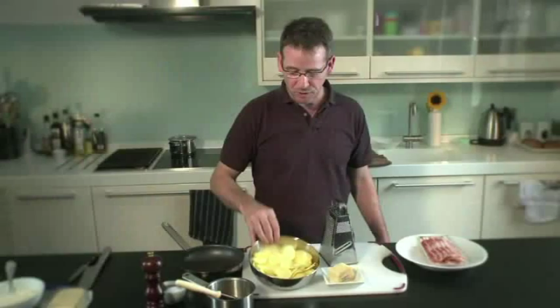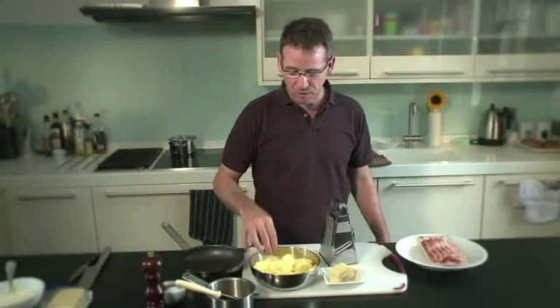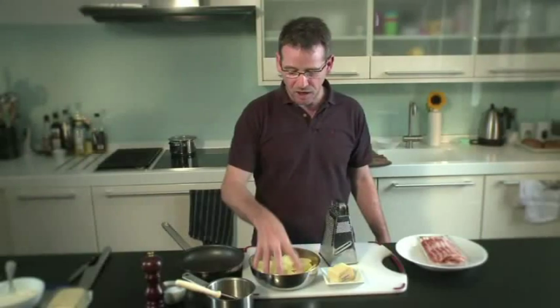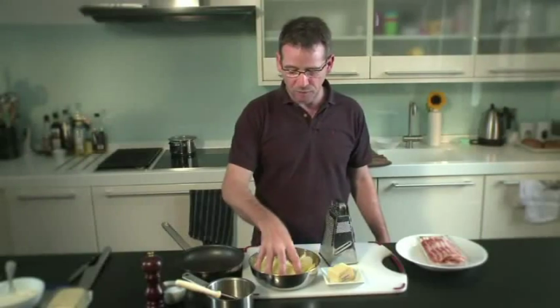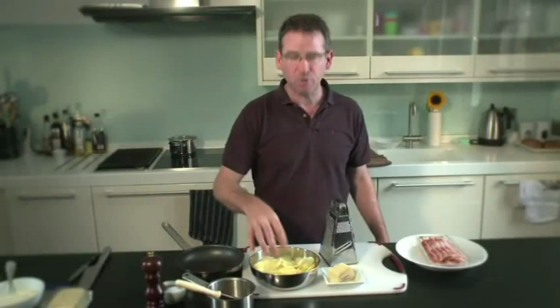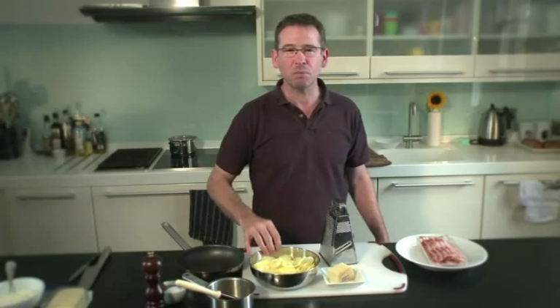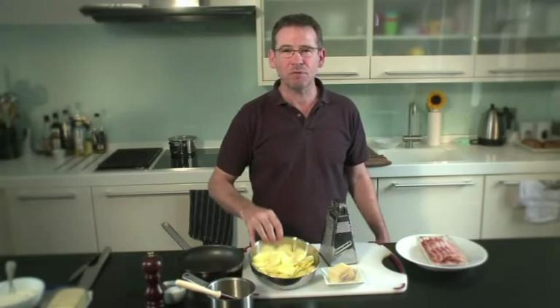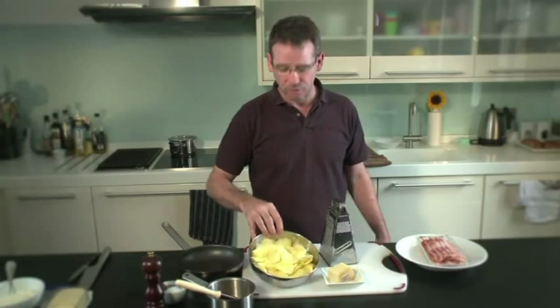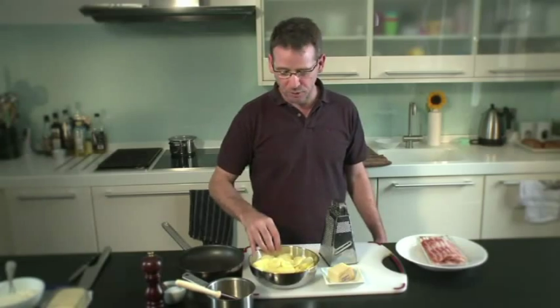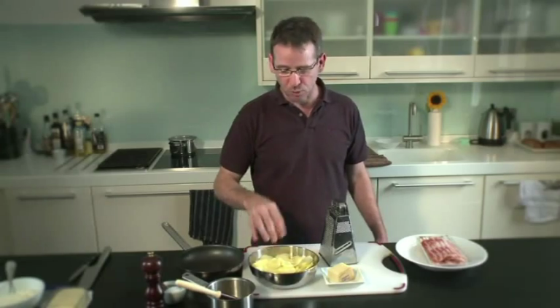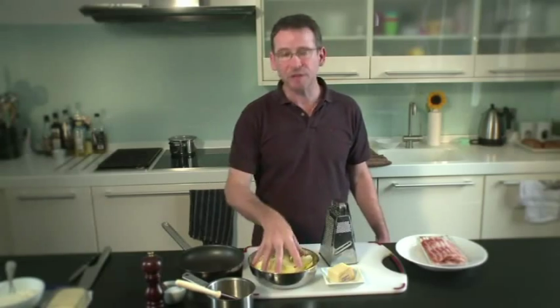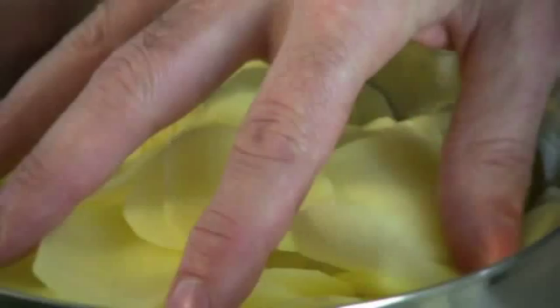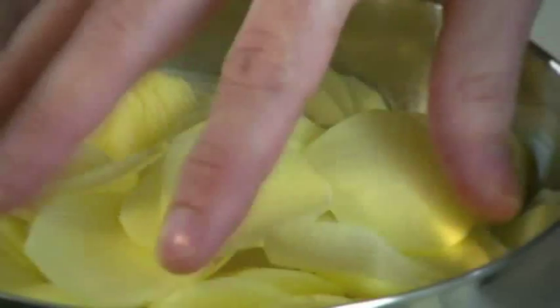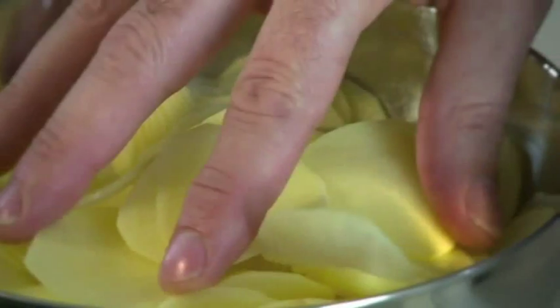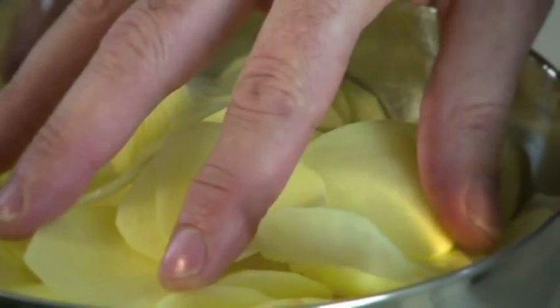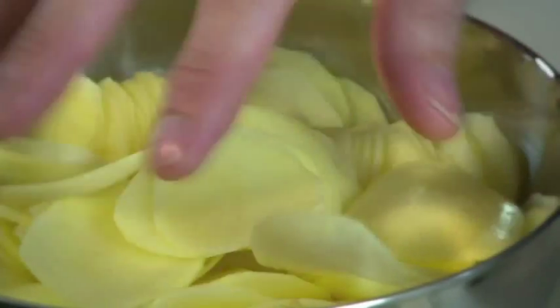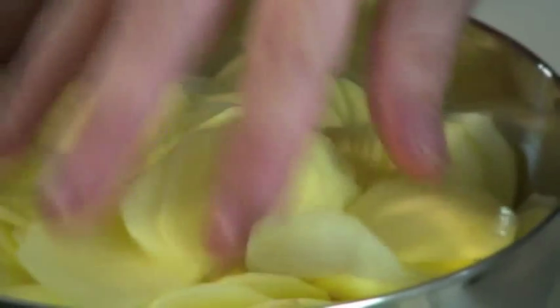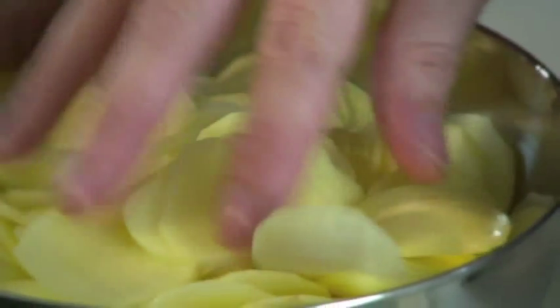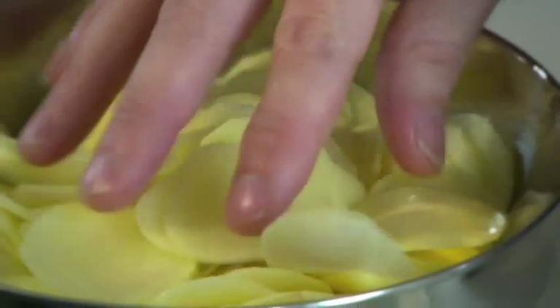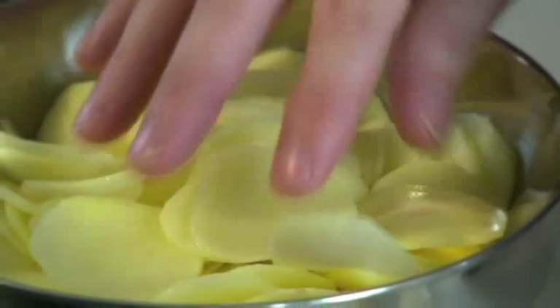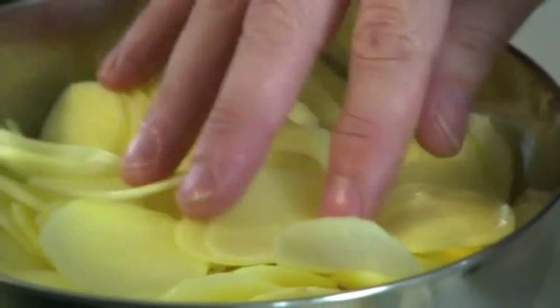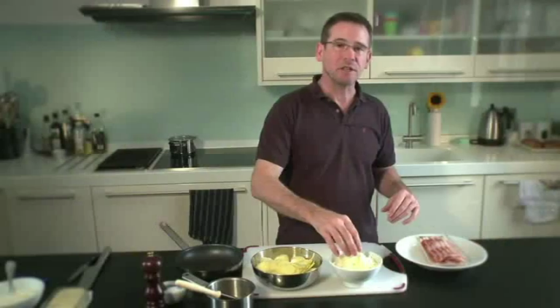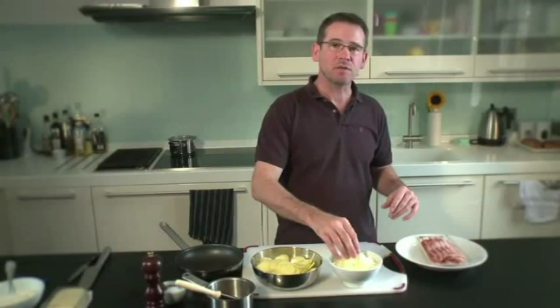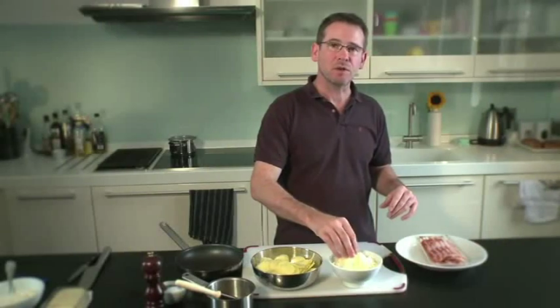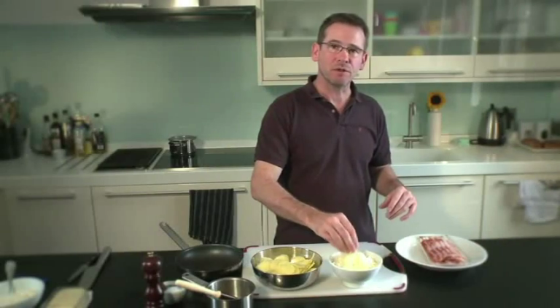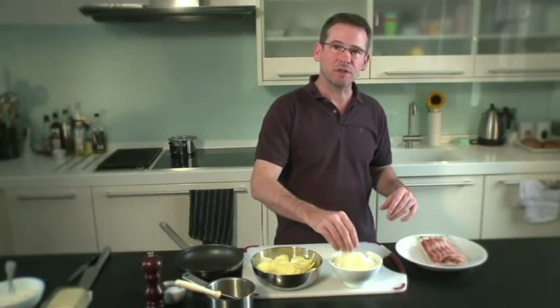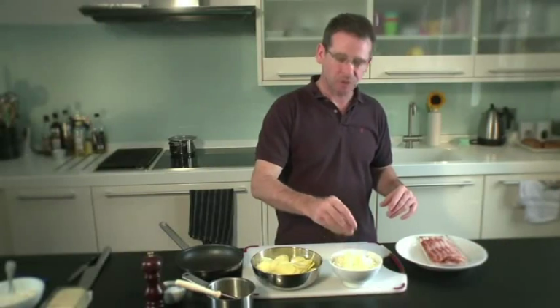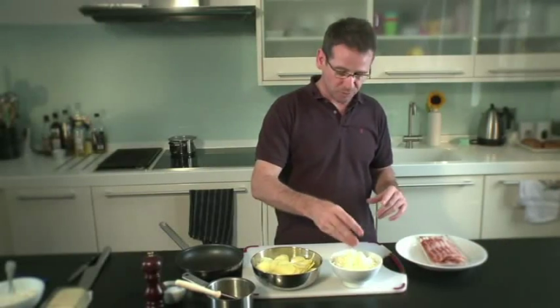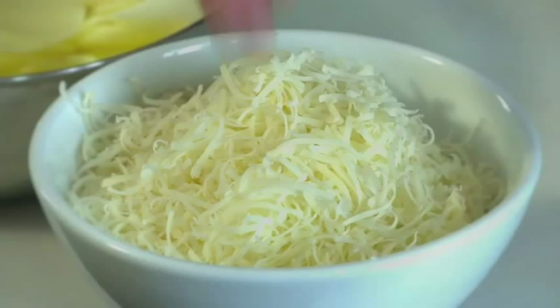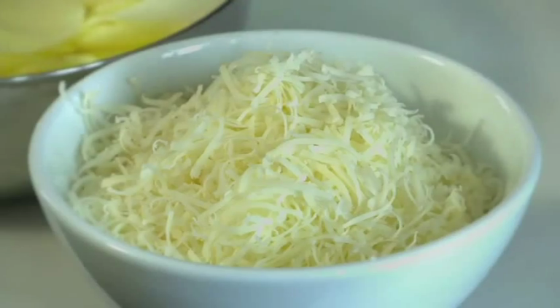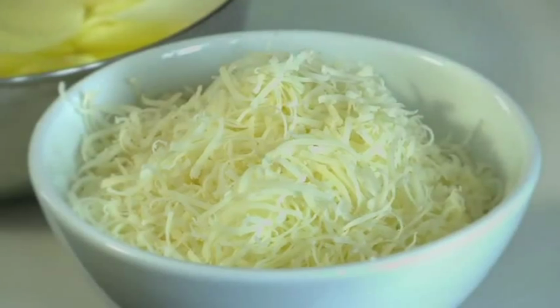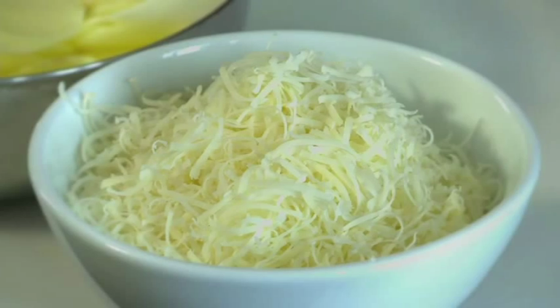So here we have probably roughly about one kilo of sliced potatoes, and here I've got the Gruyere cheese which I've already grated.